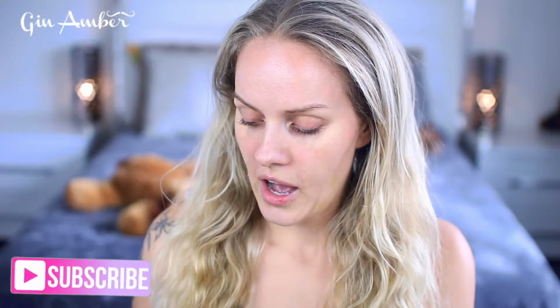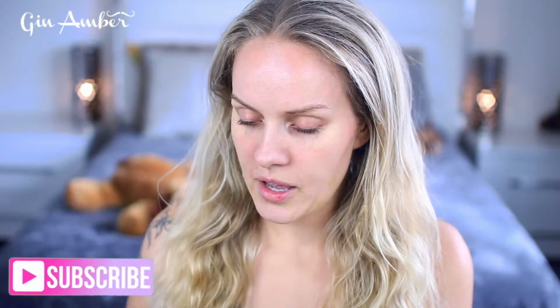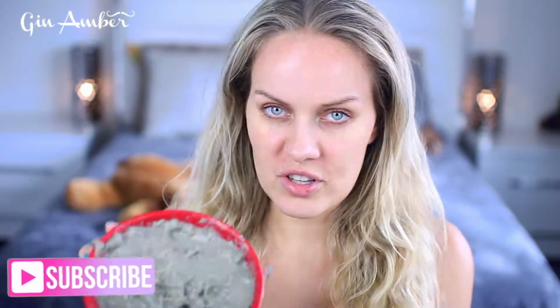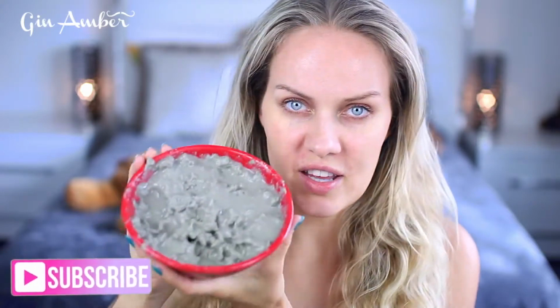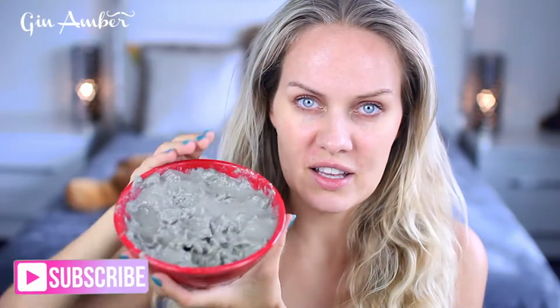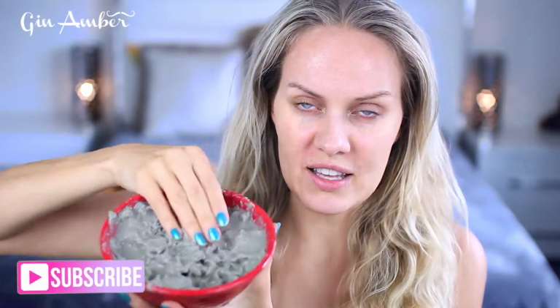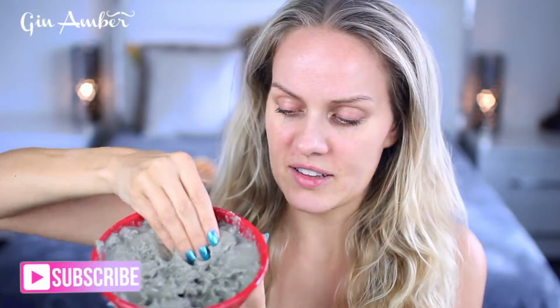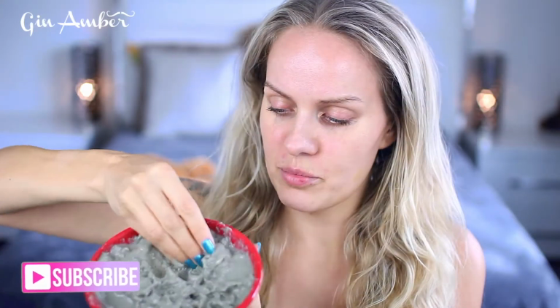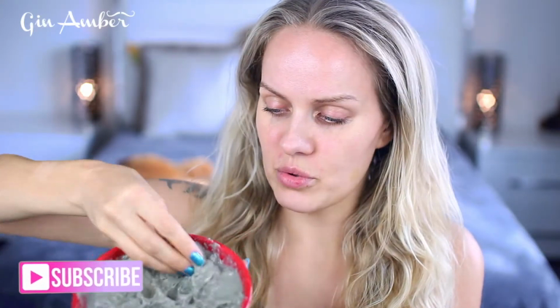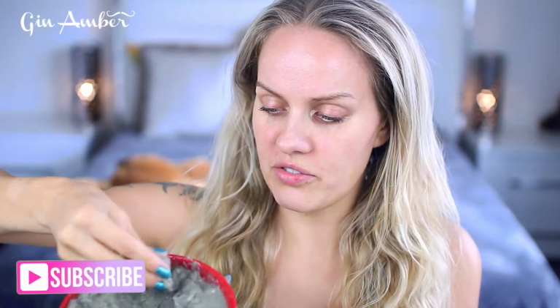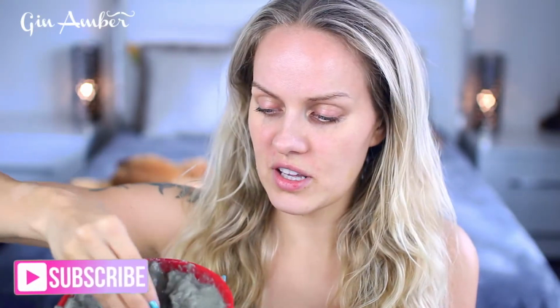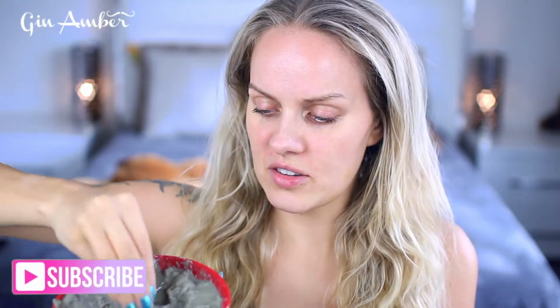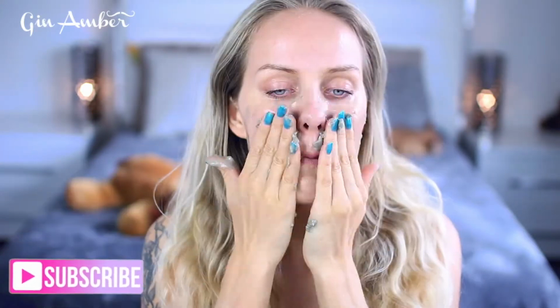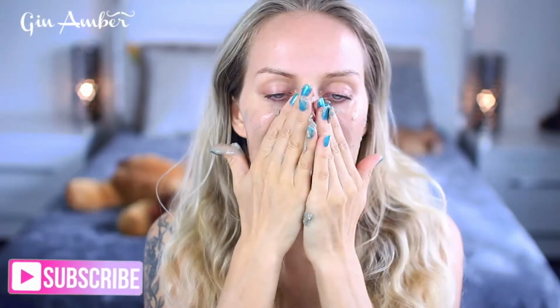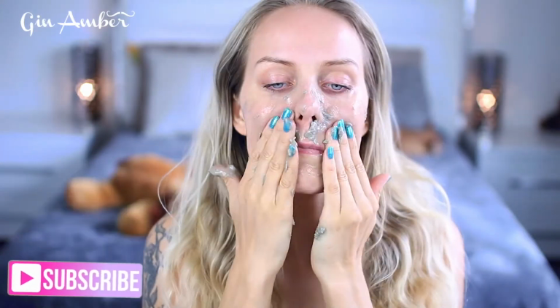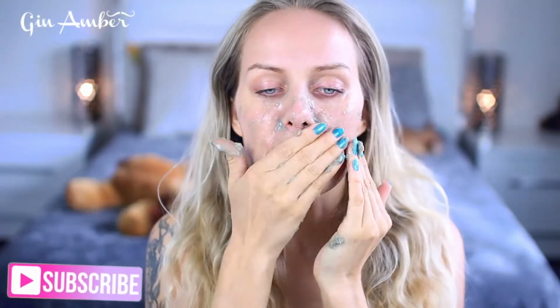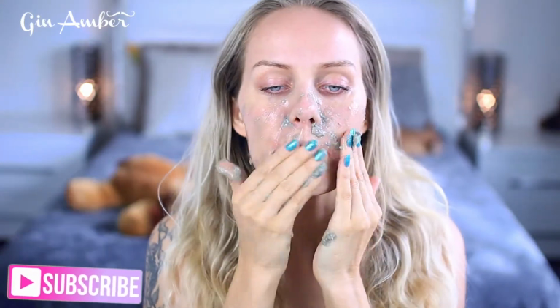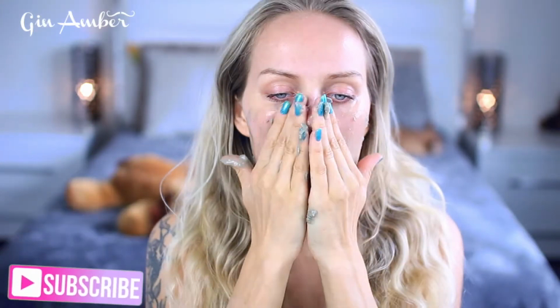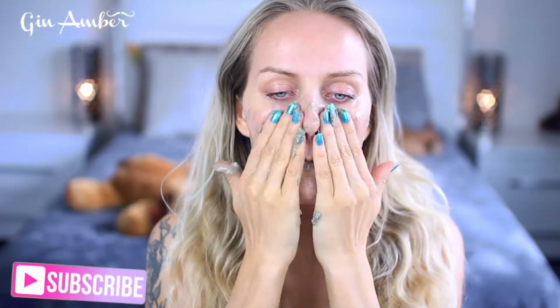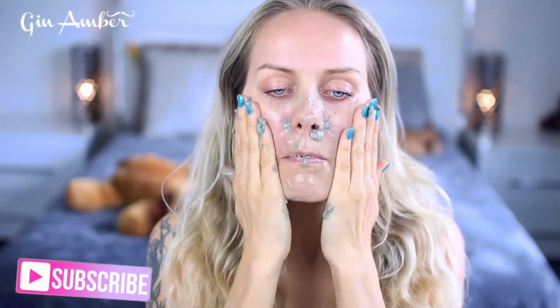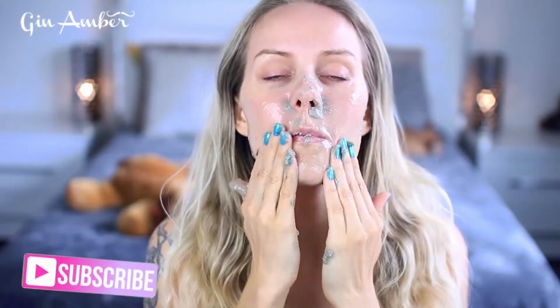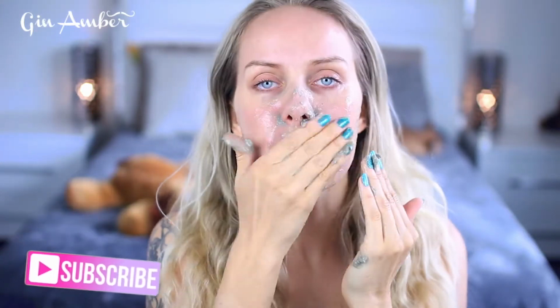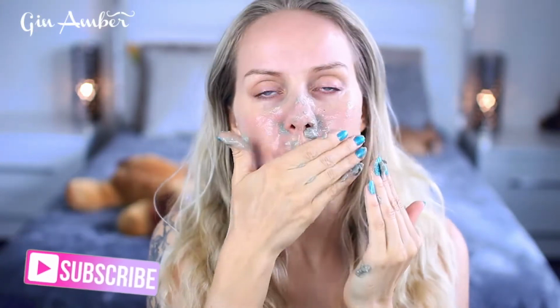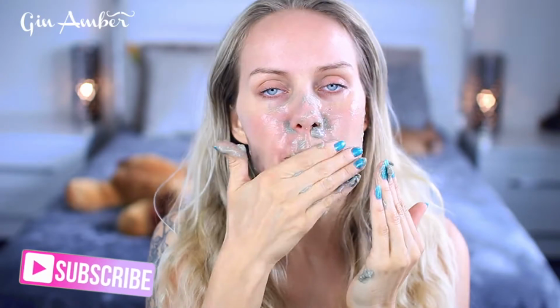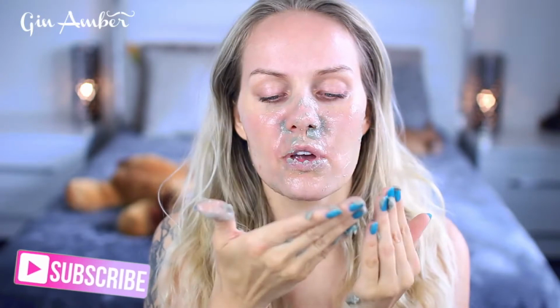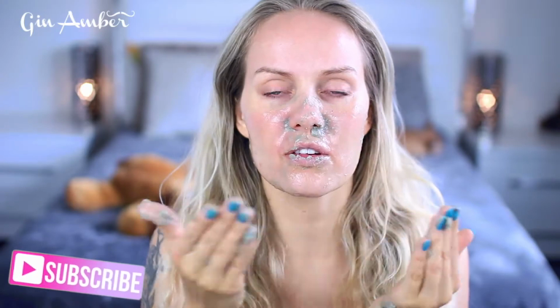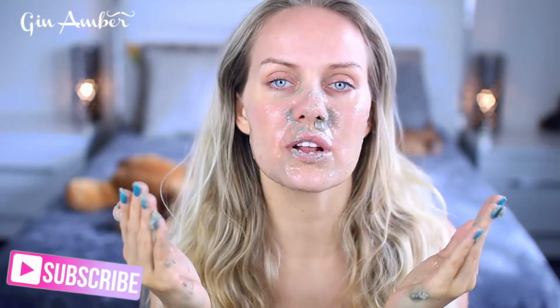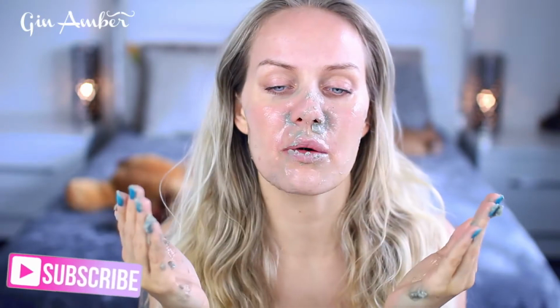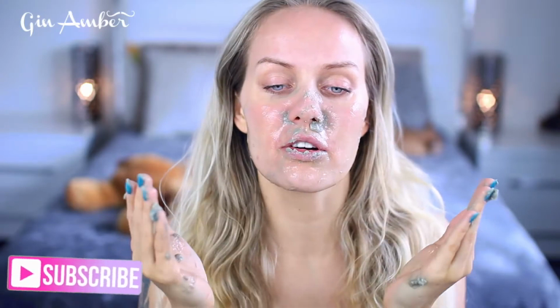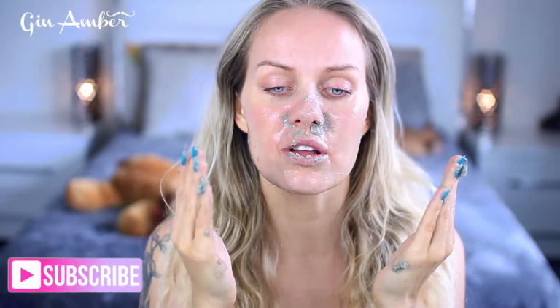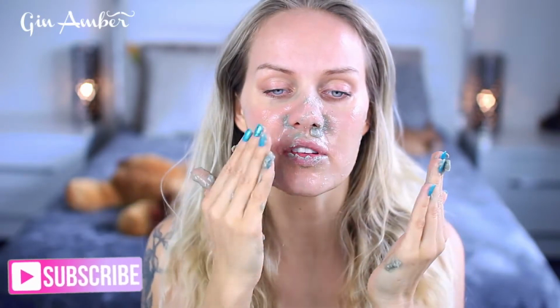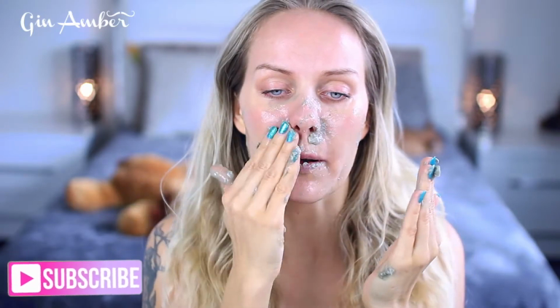I'm just applying it simply with the fingers like that. You can't completely apply on the lips, but that's fine.